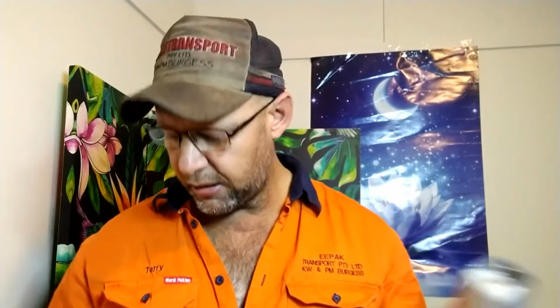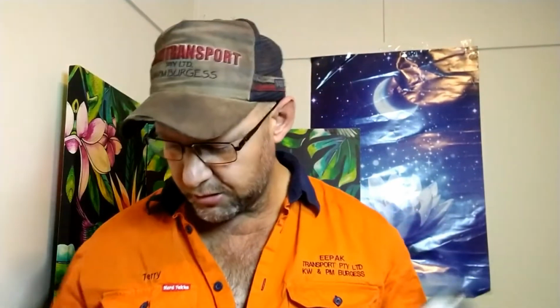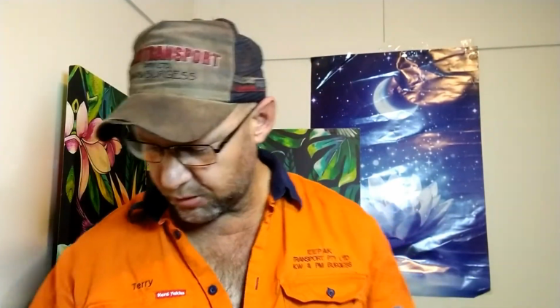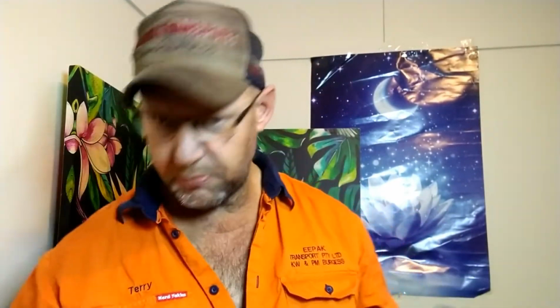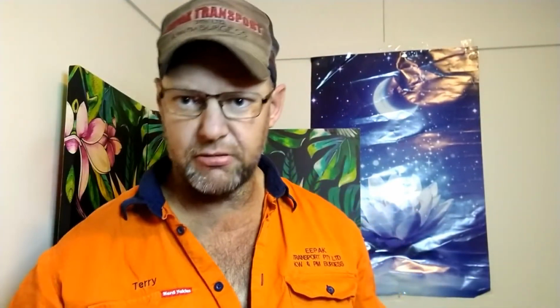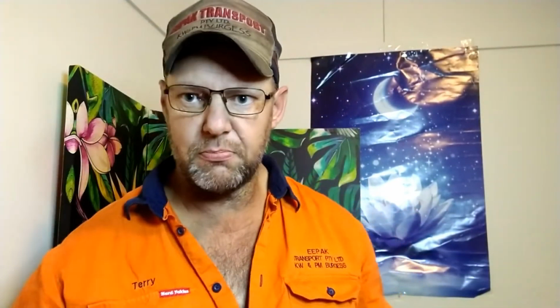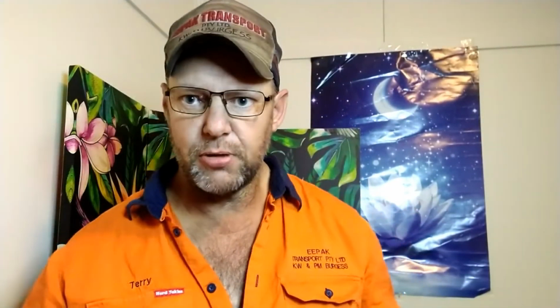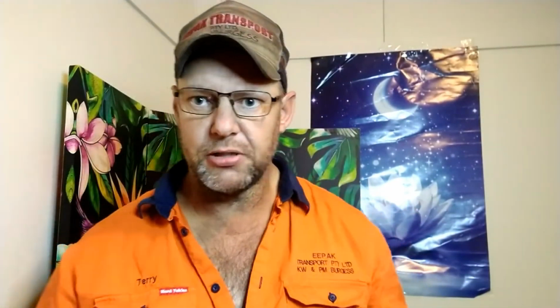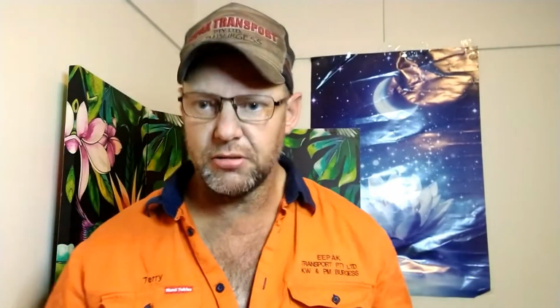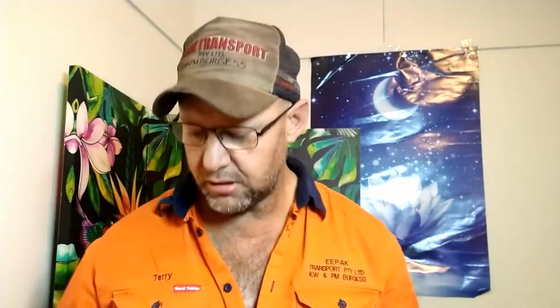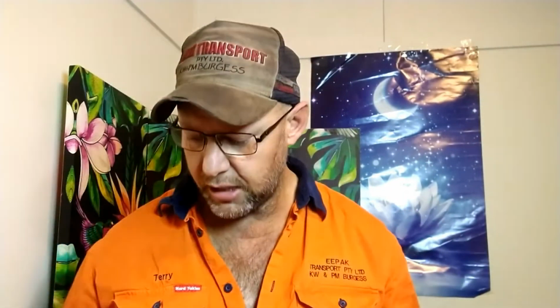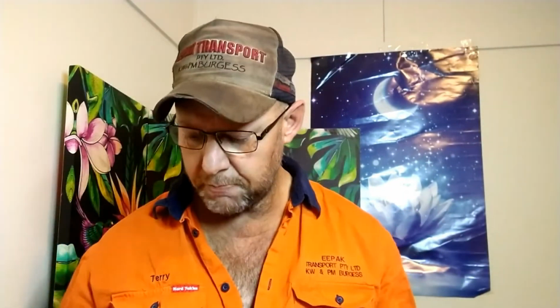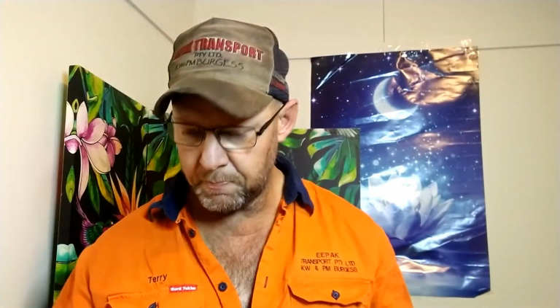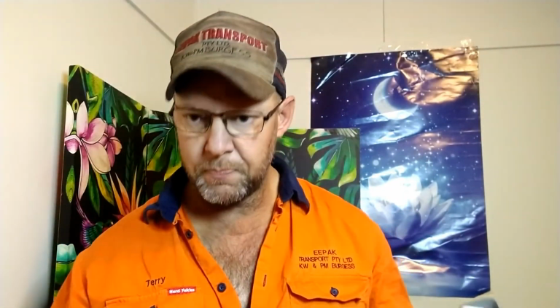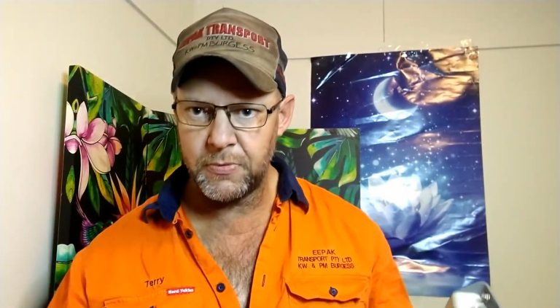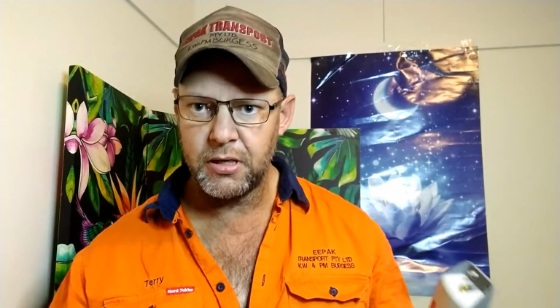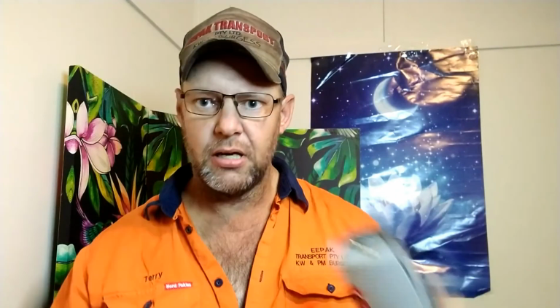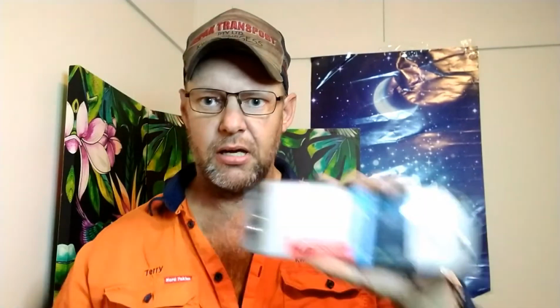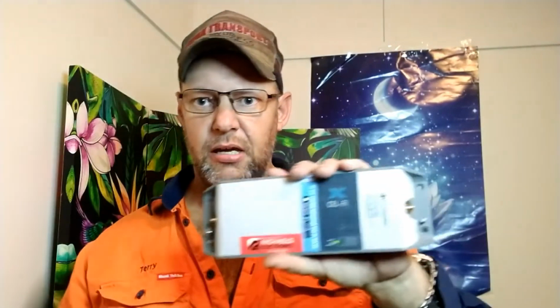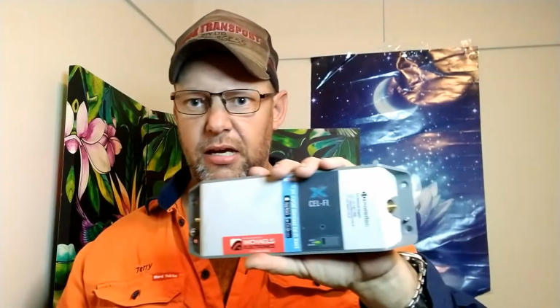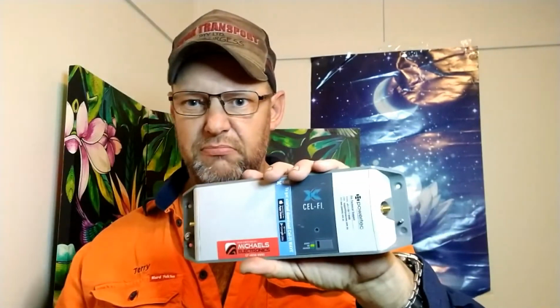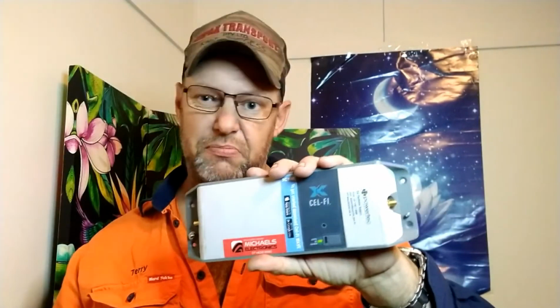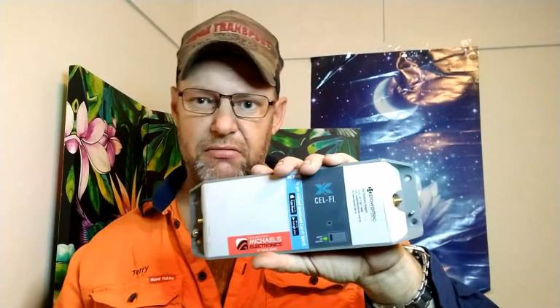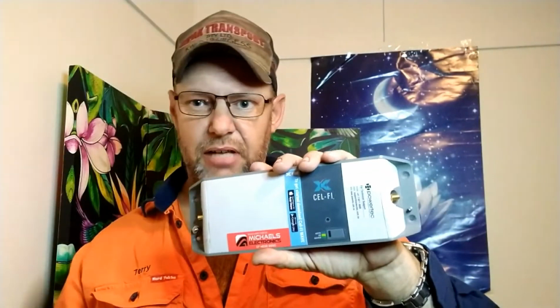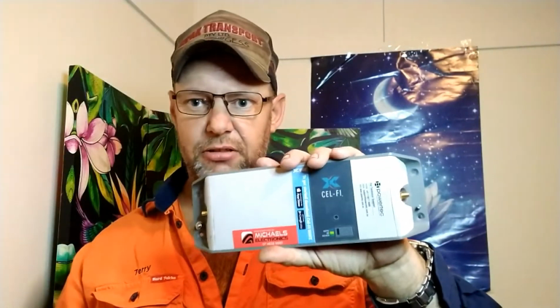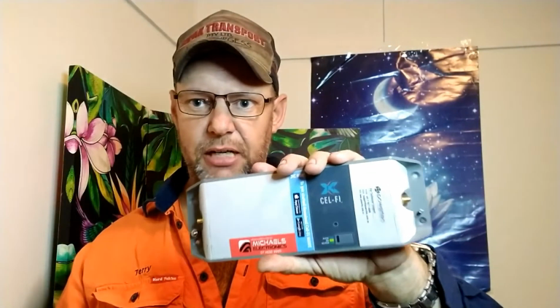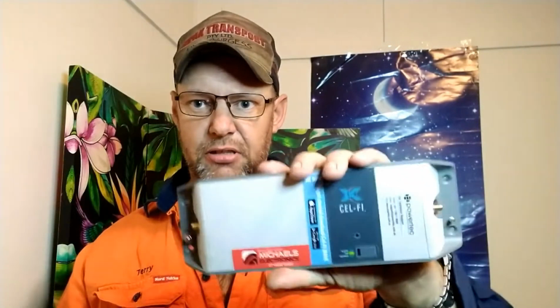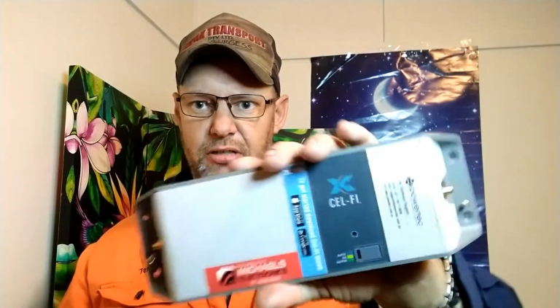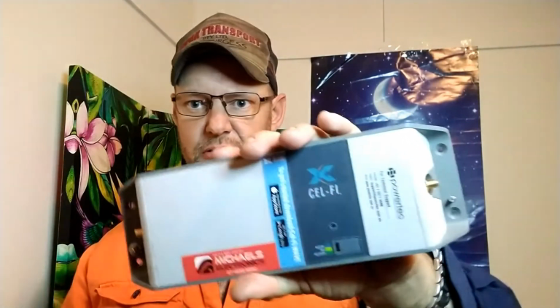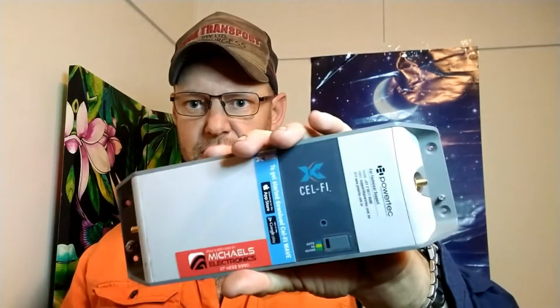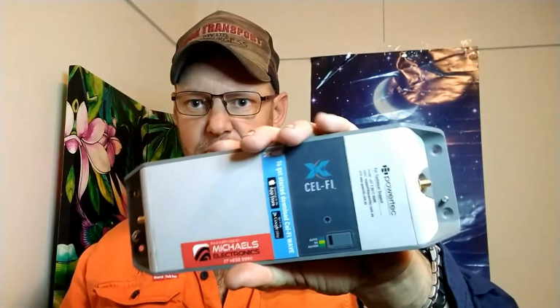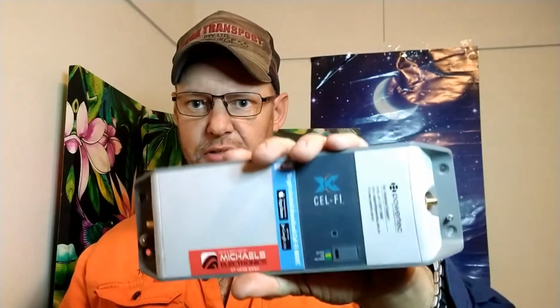The reason I bought it from there was price. It's about 800 bucks for this.